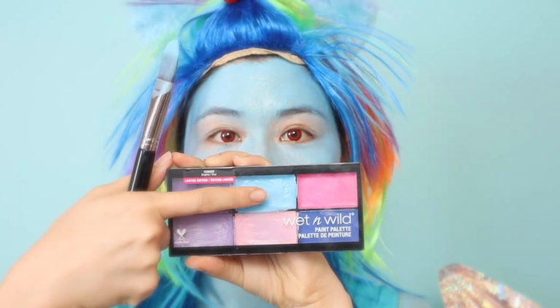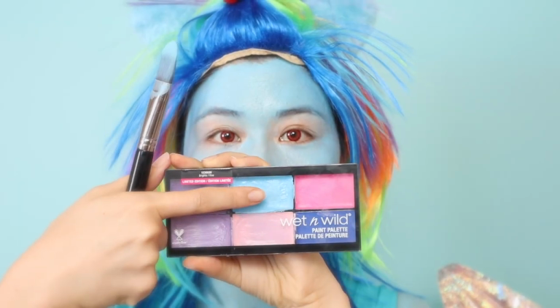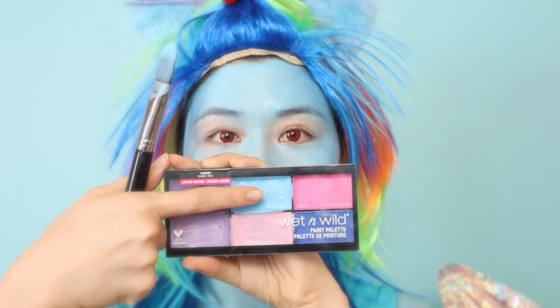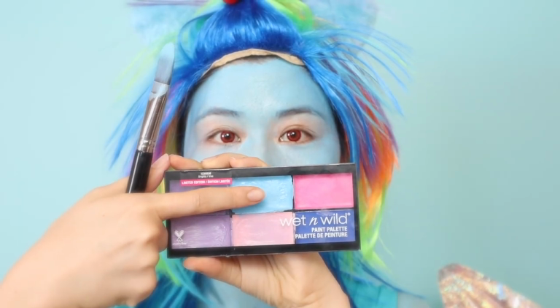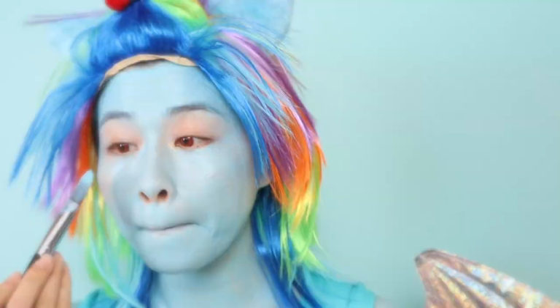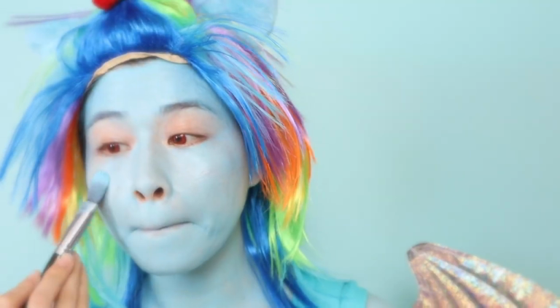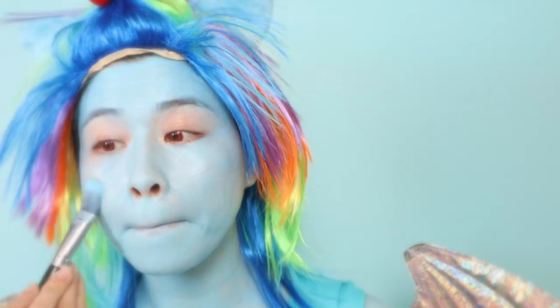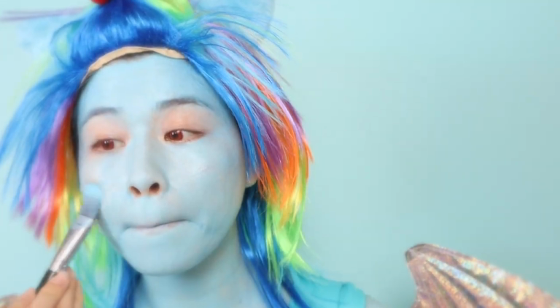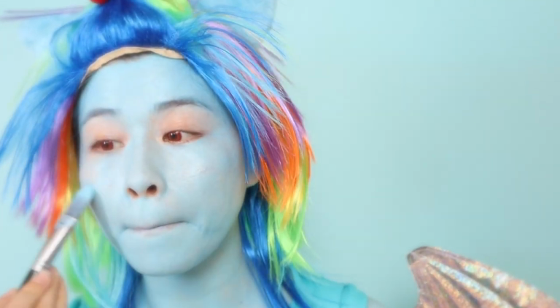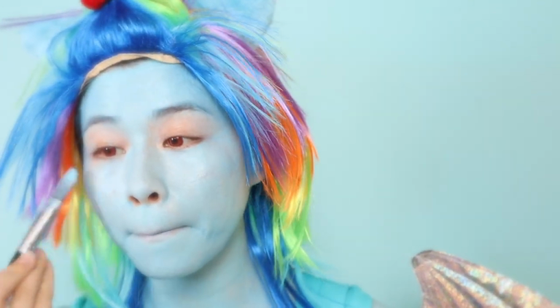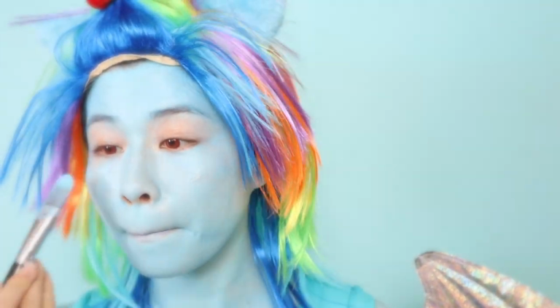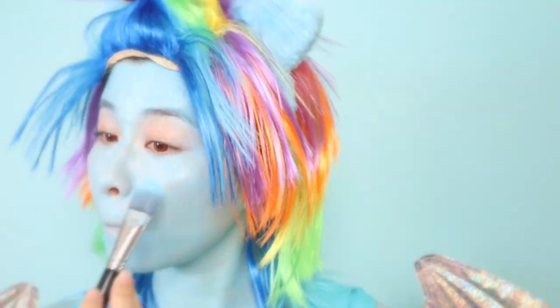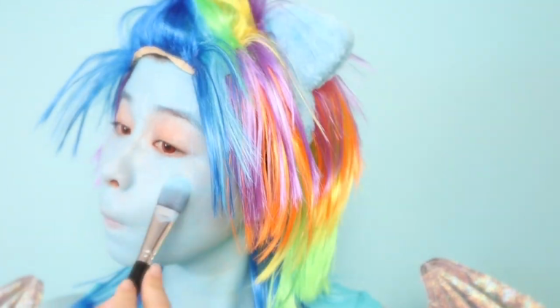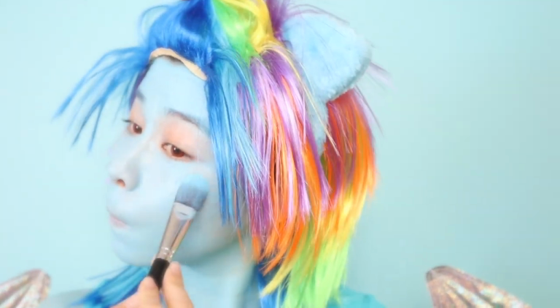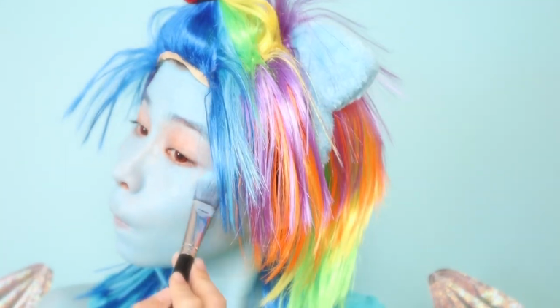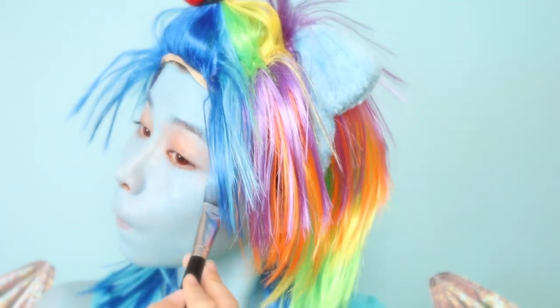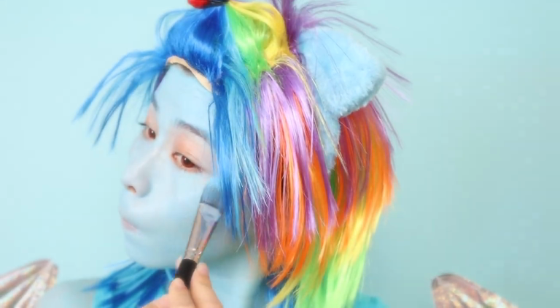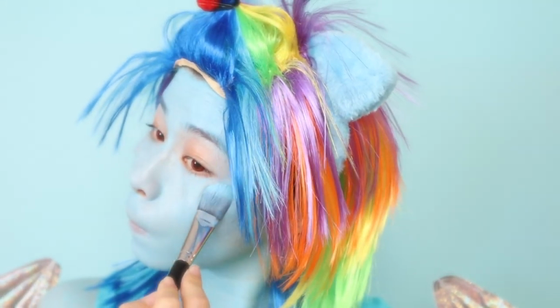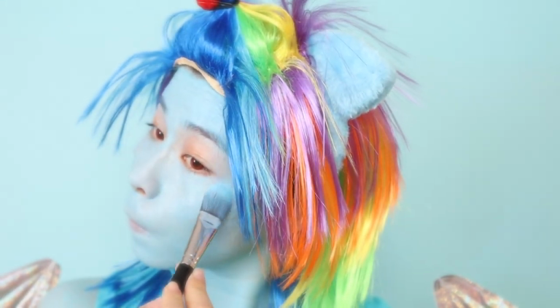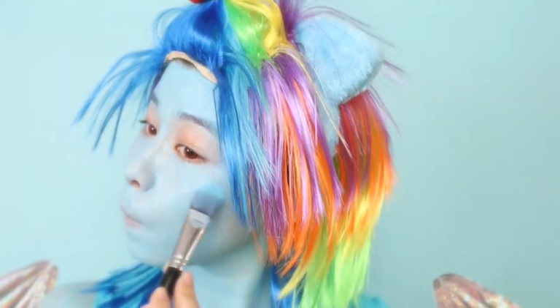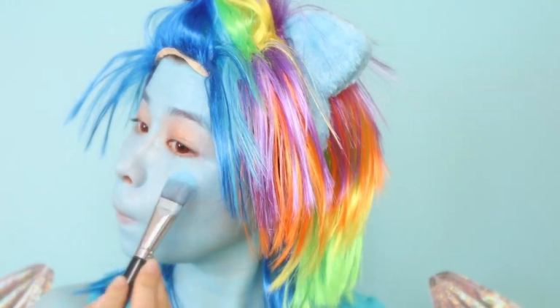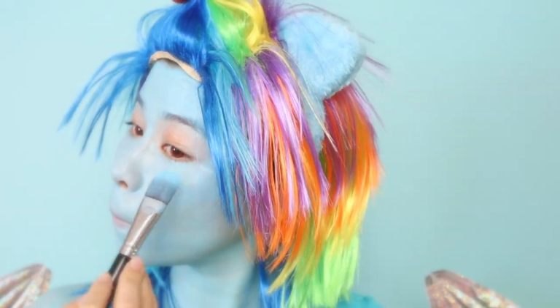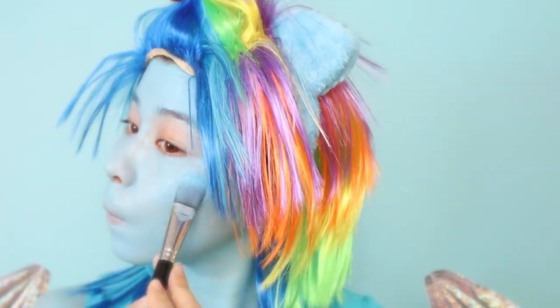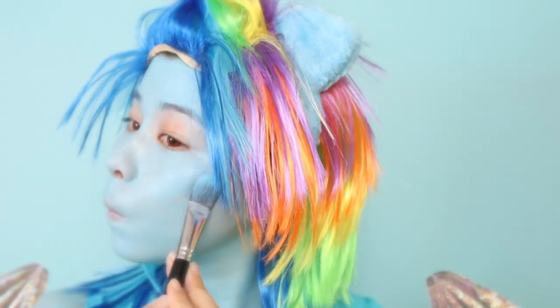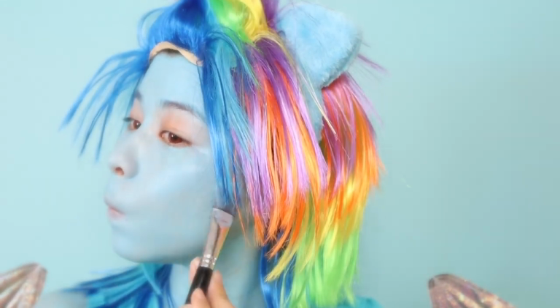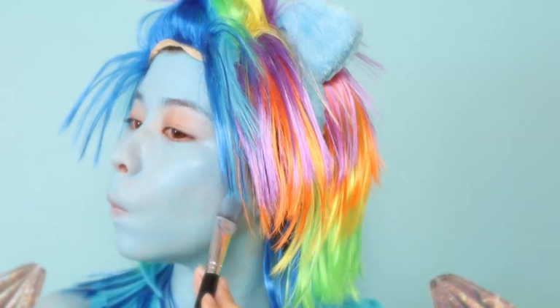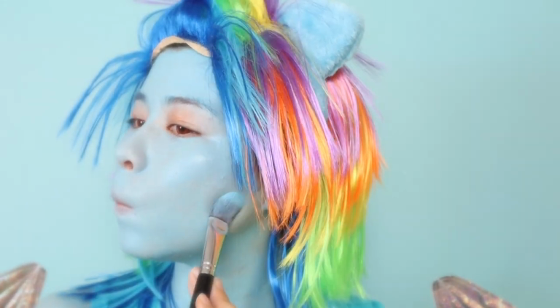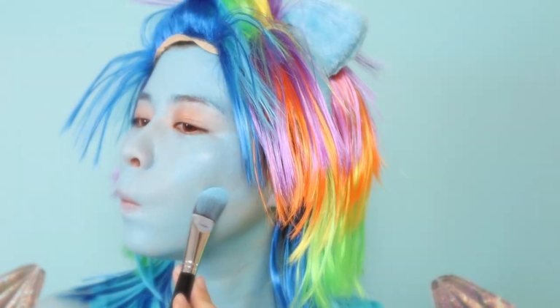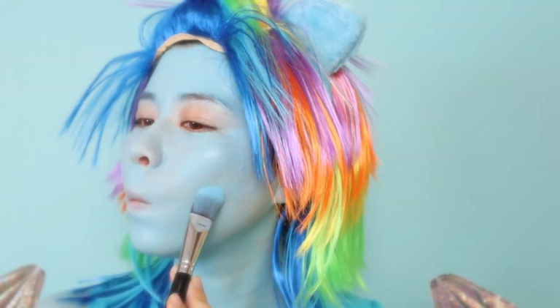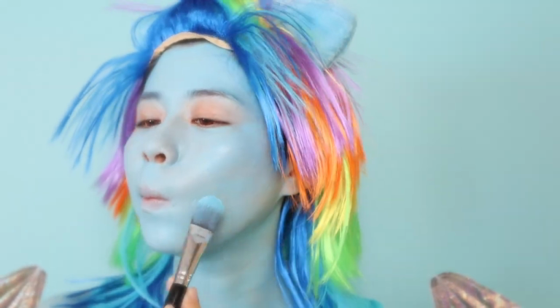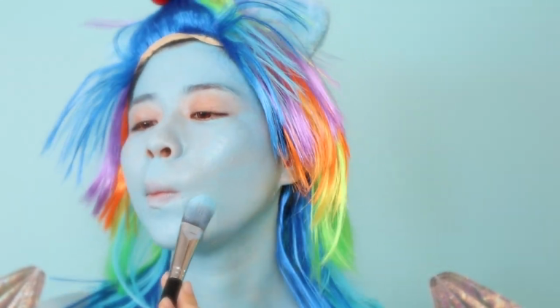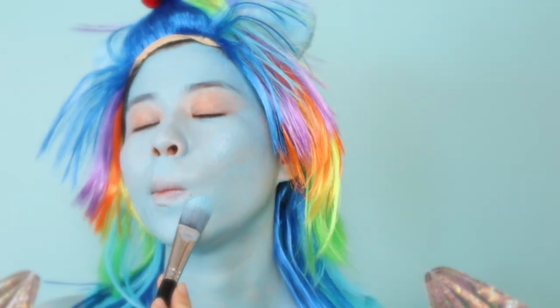As you can see, I have already applied sky blue face paint and the color contacts.